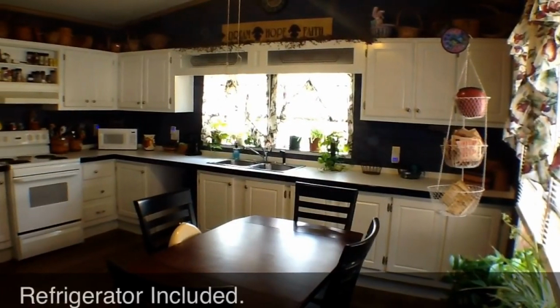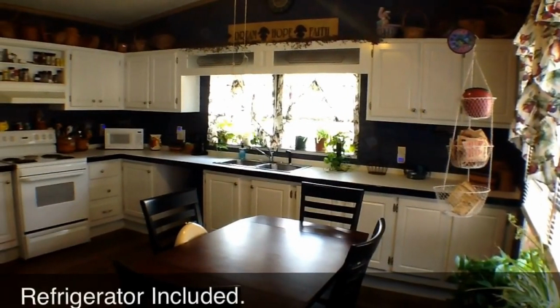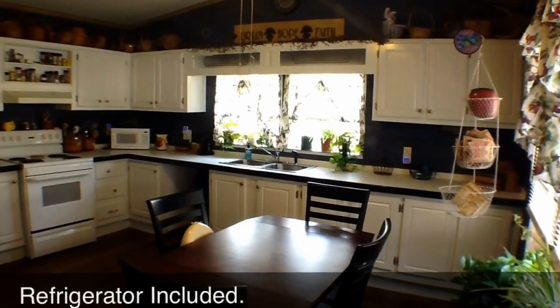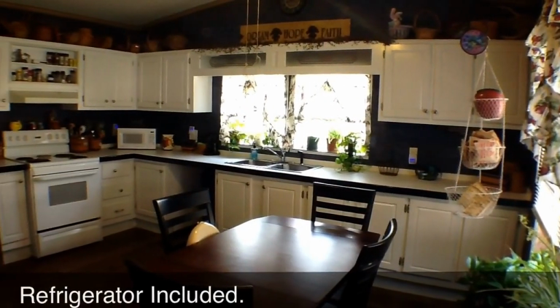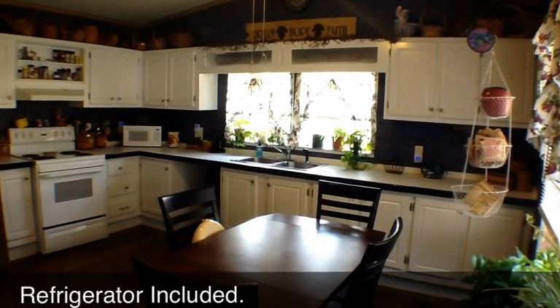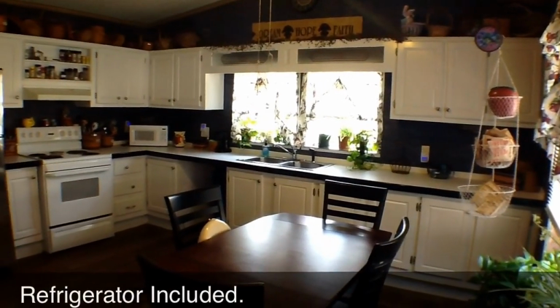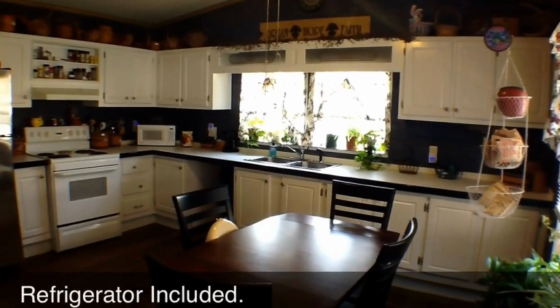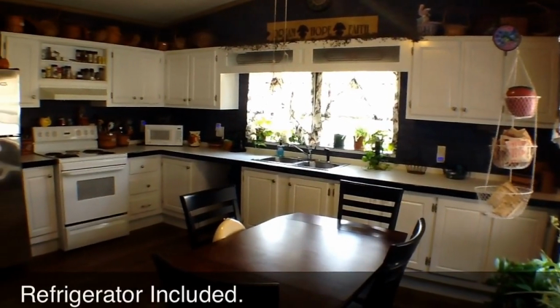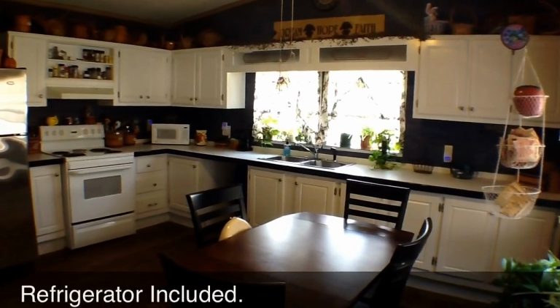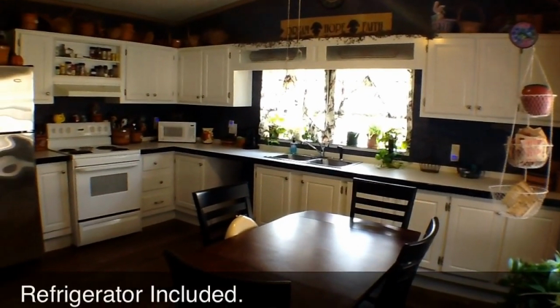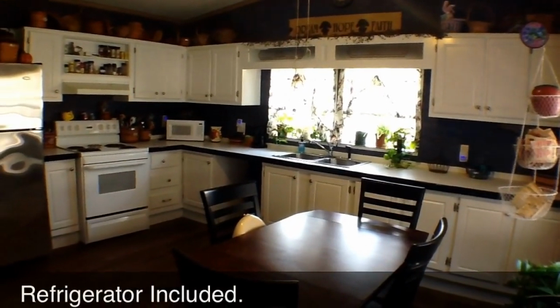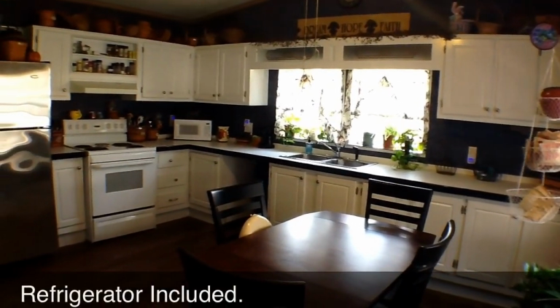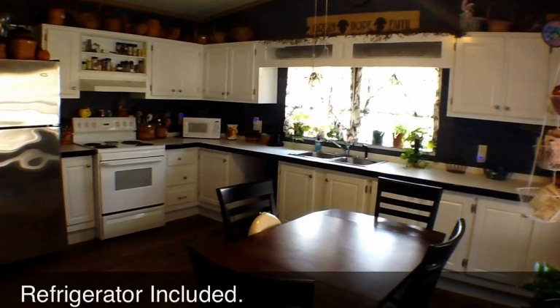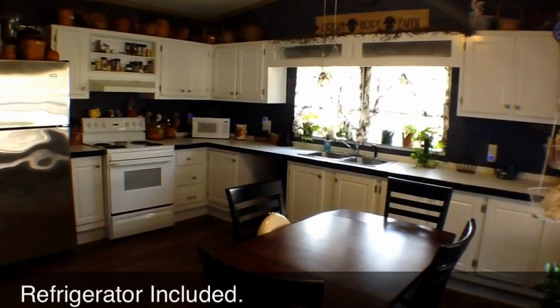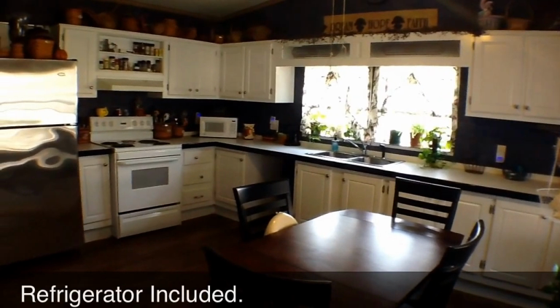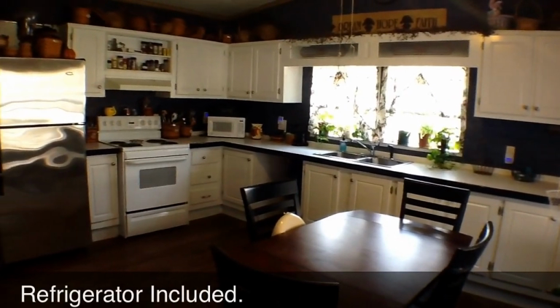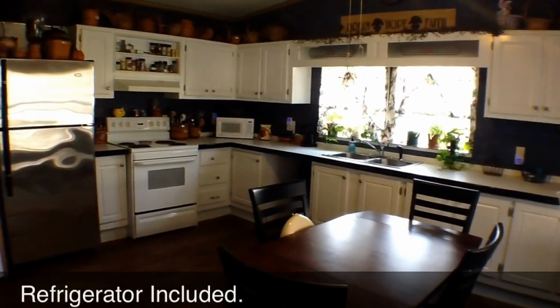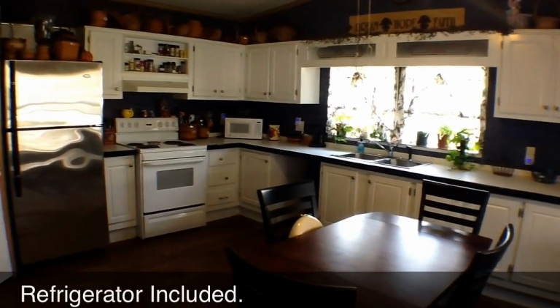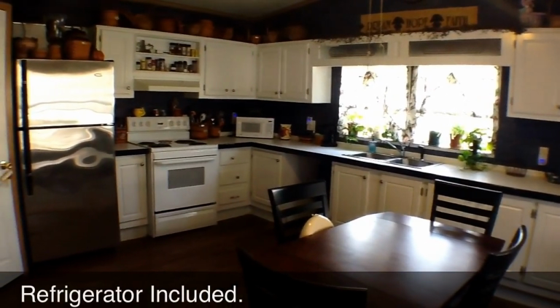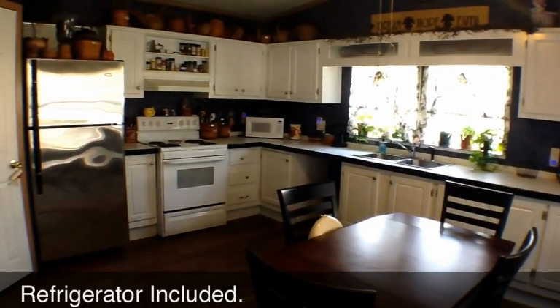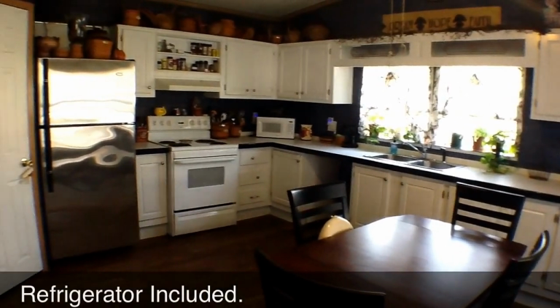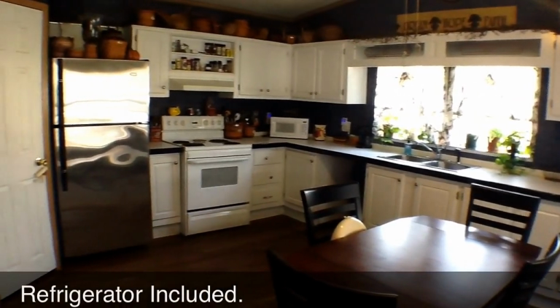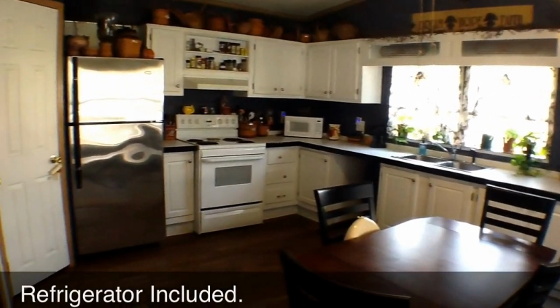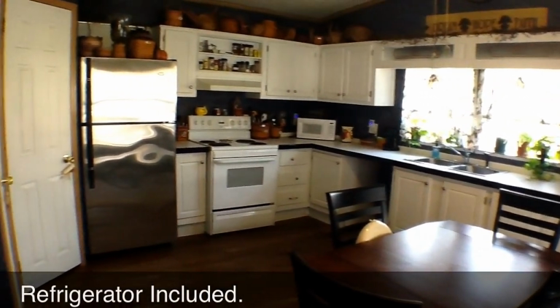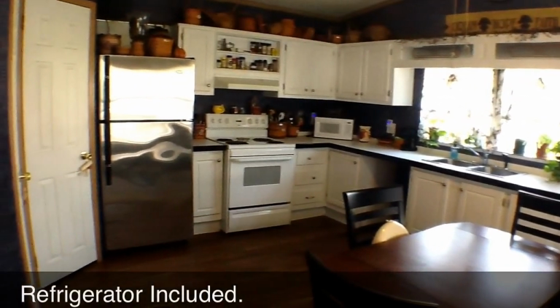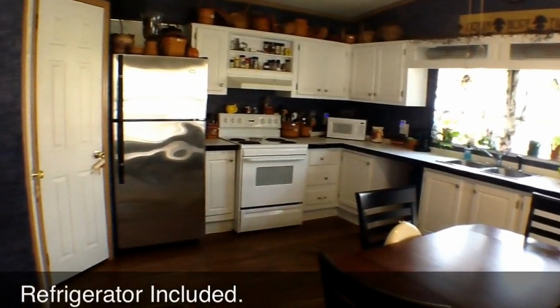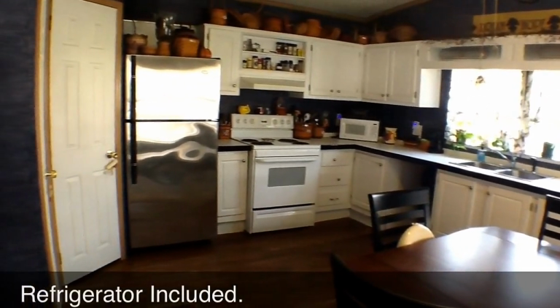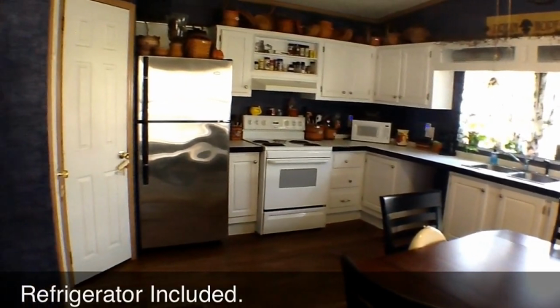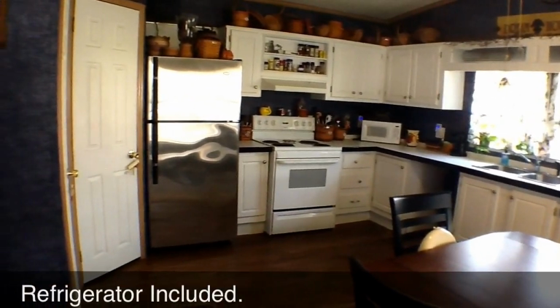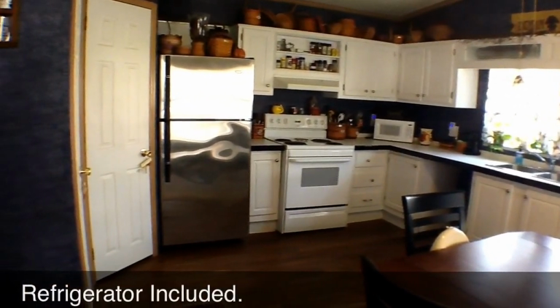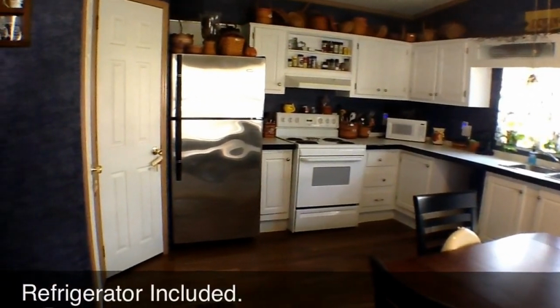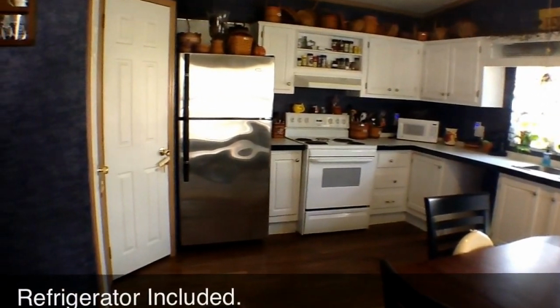This kitchen is sure to impress, with cathedral ceilings, tons of cabinet and counter space, and a huge walk-in pantry.